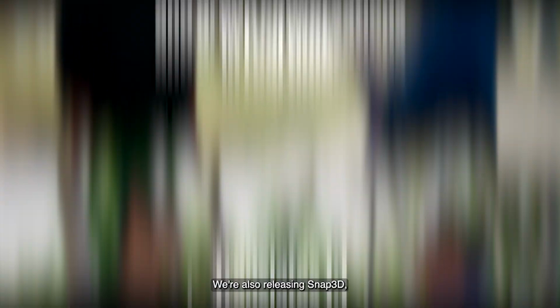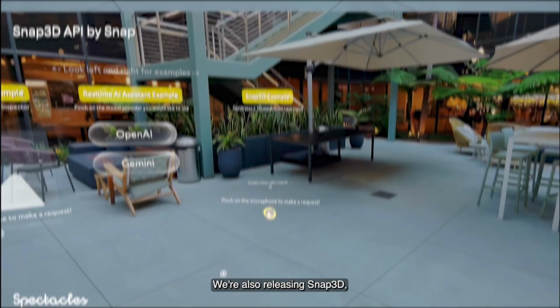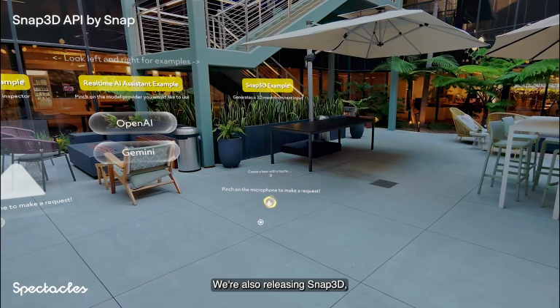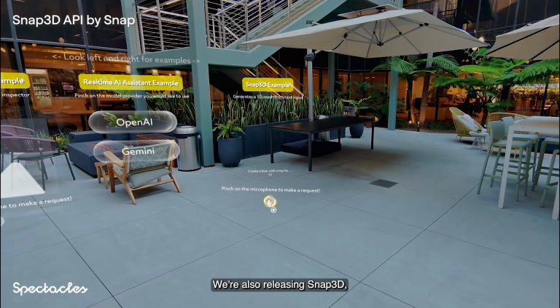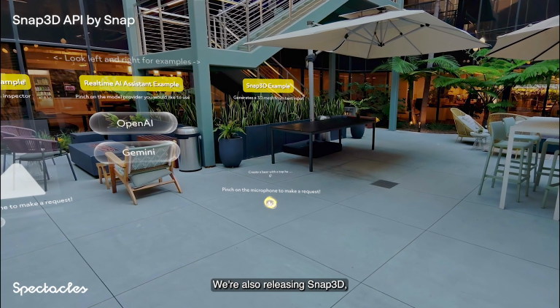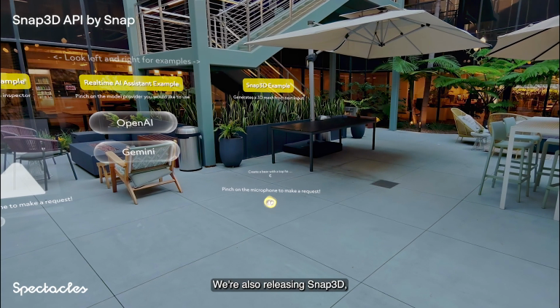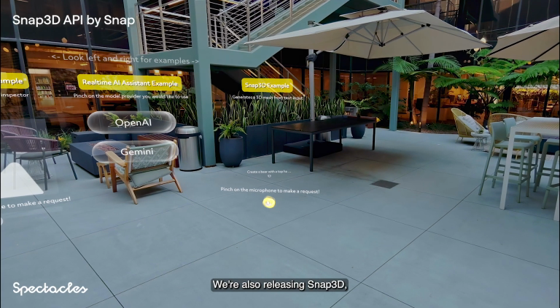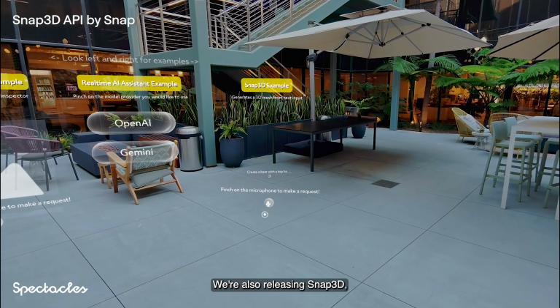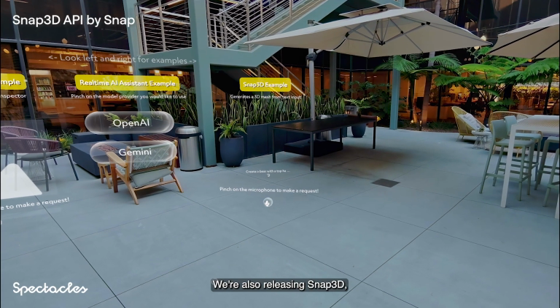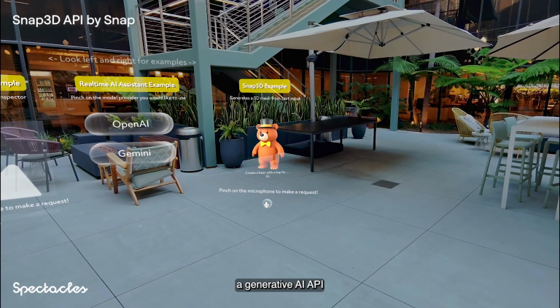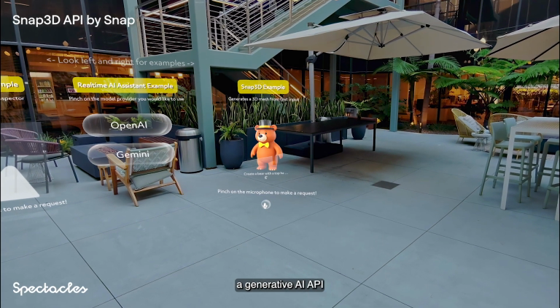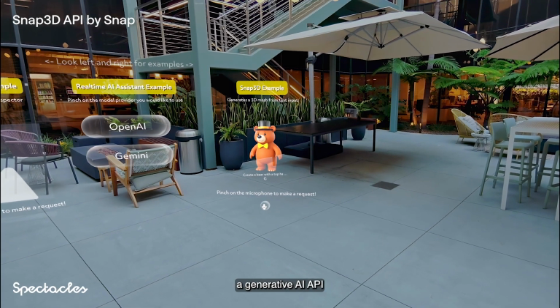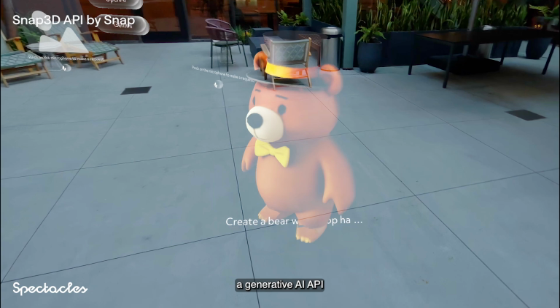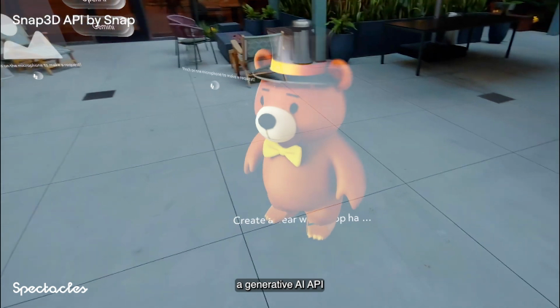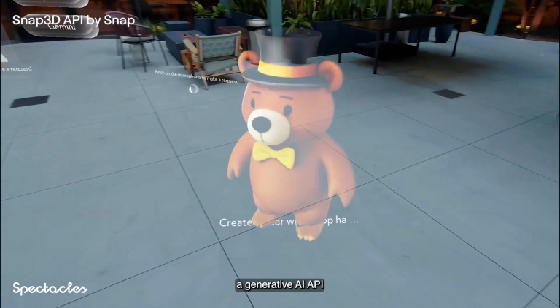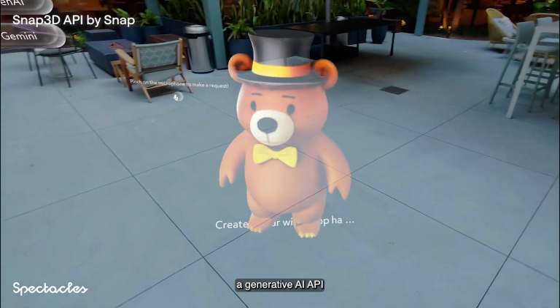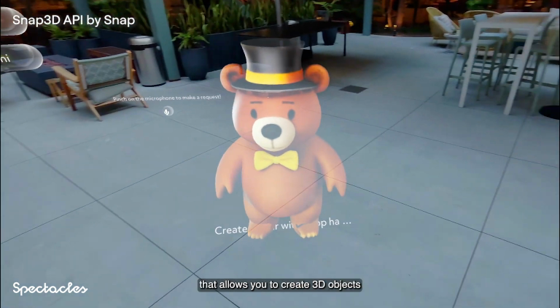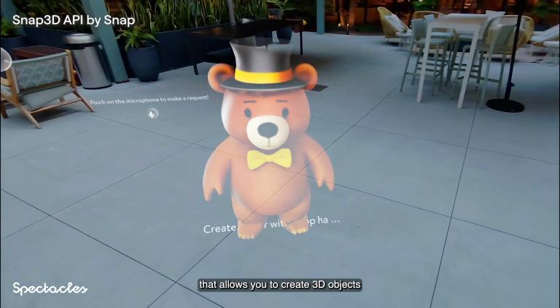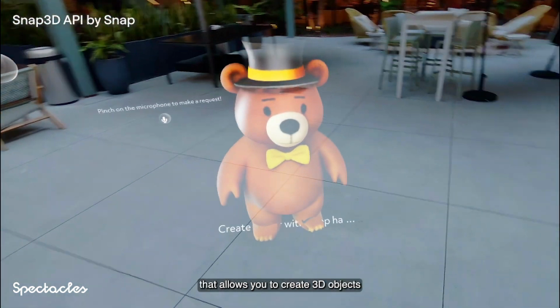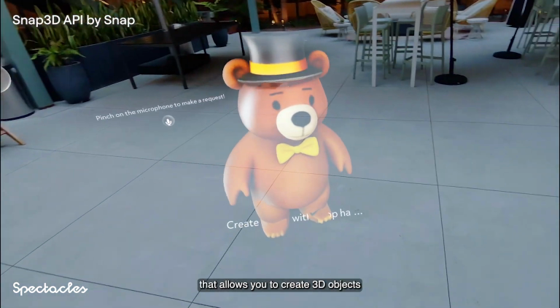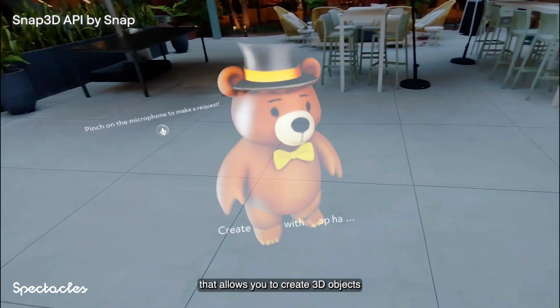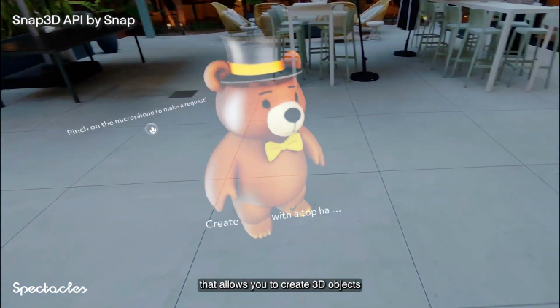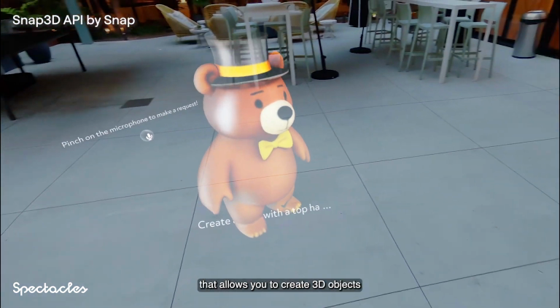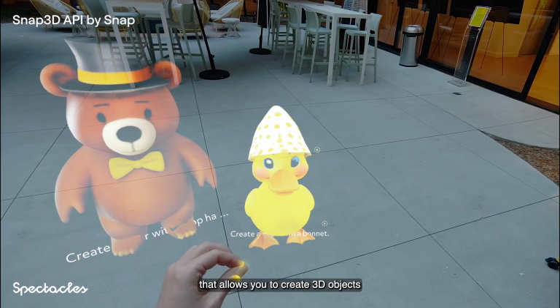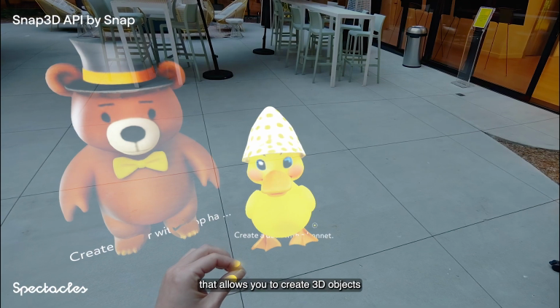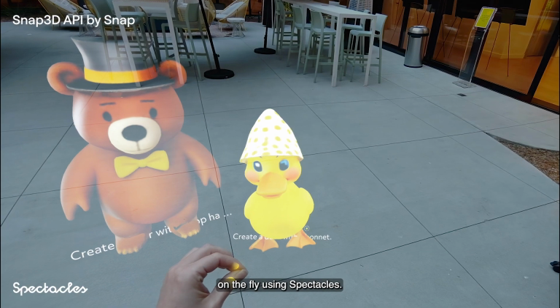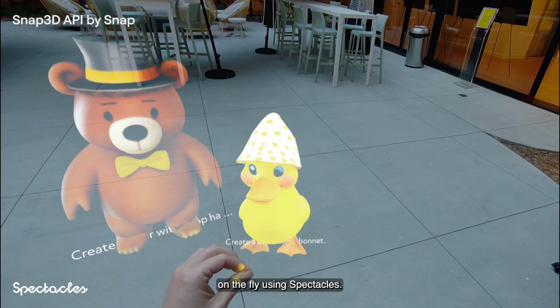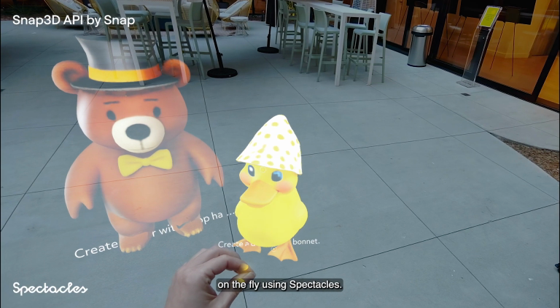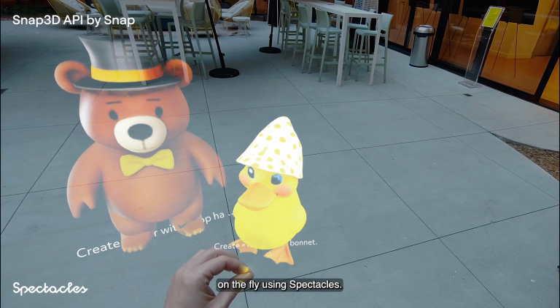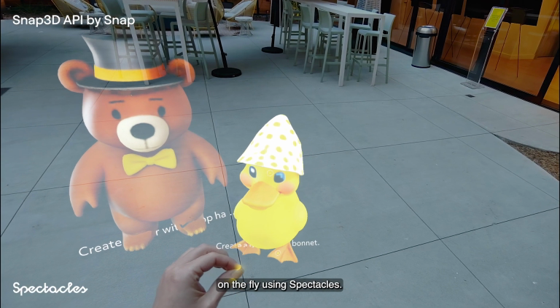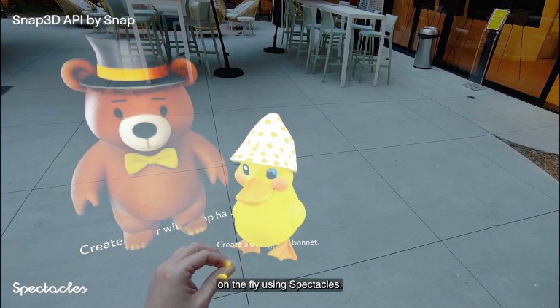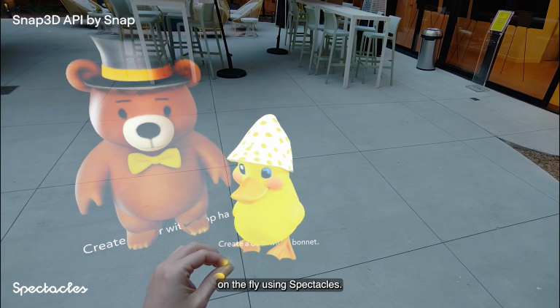We're also releasing Snap3D, a generative AI API that allows you to create 3D objects on the fly using Spectacles.